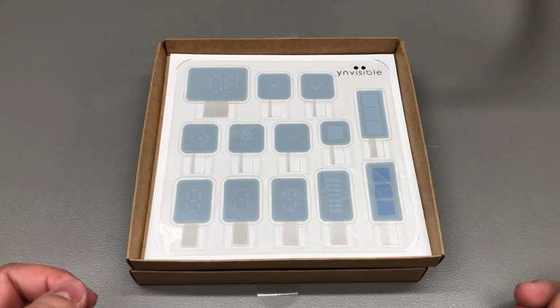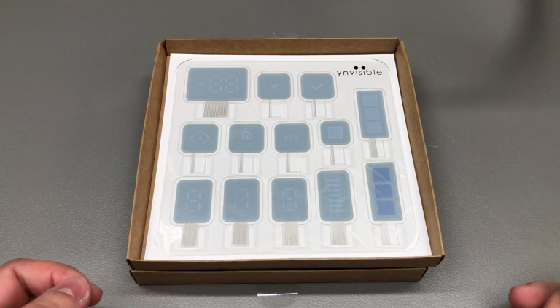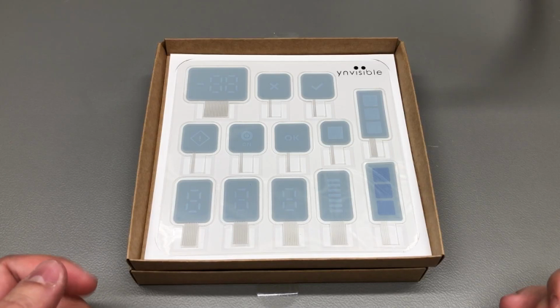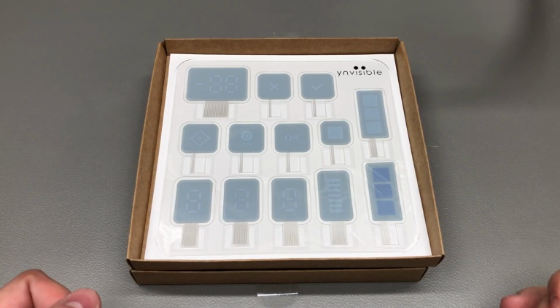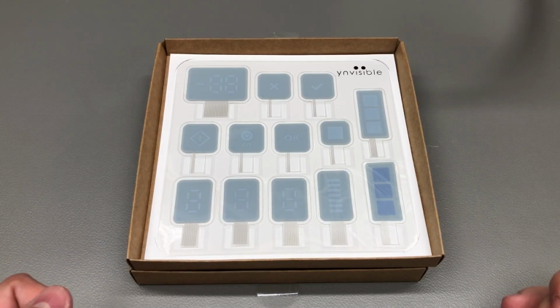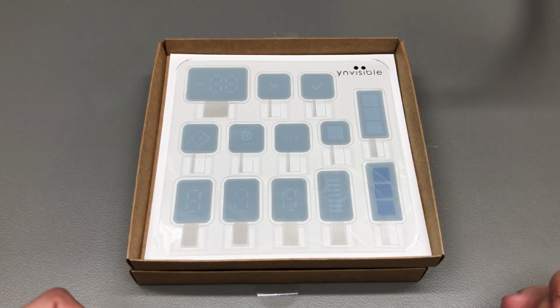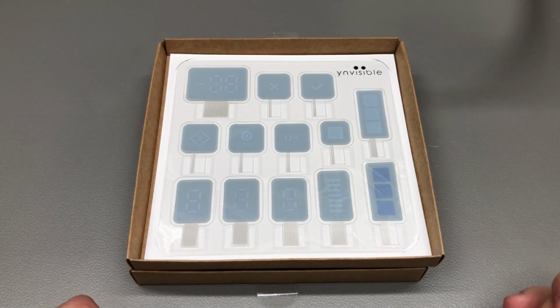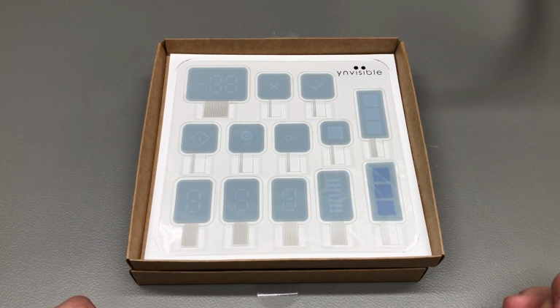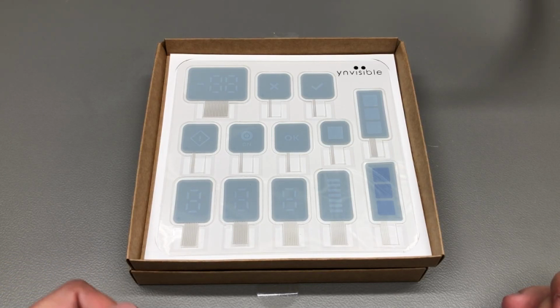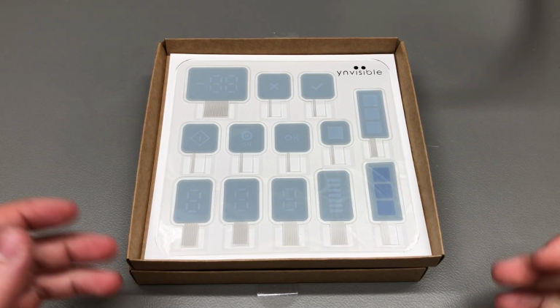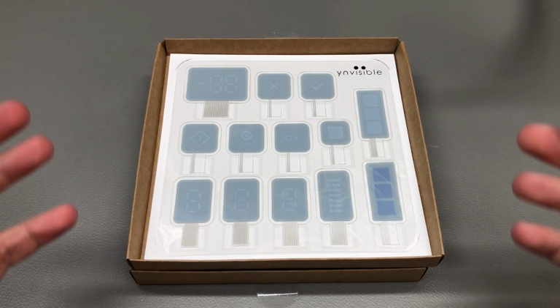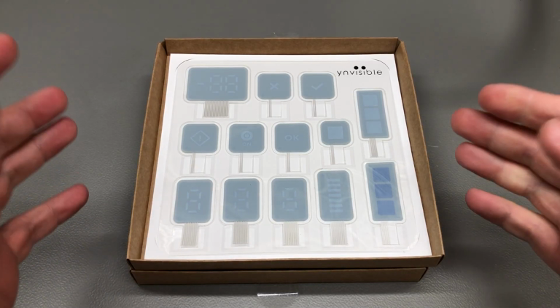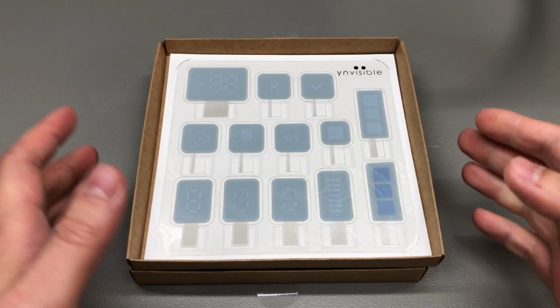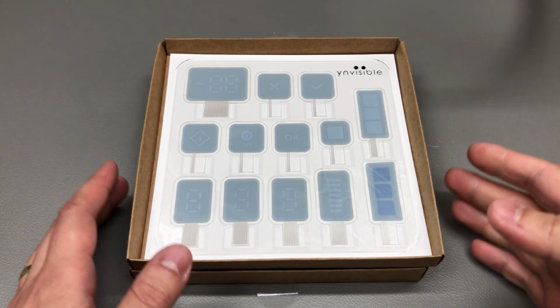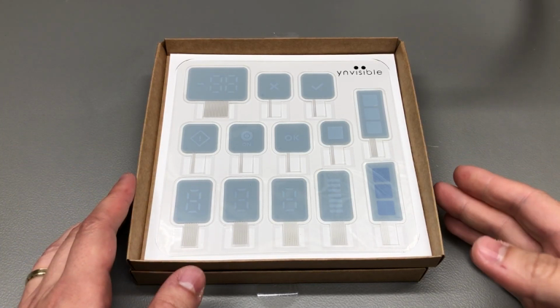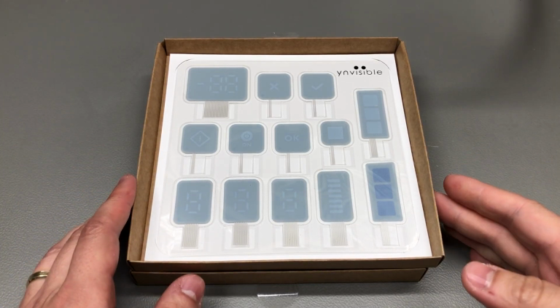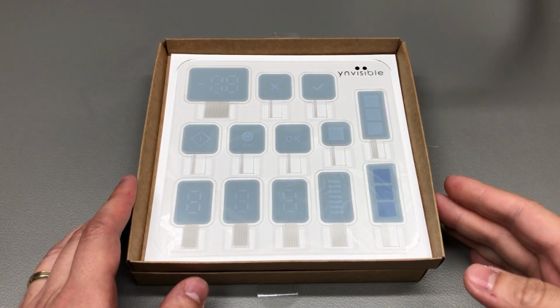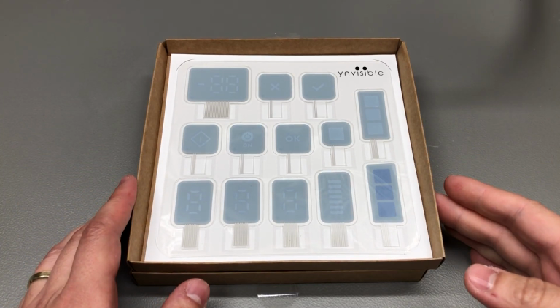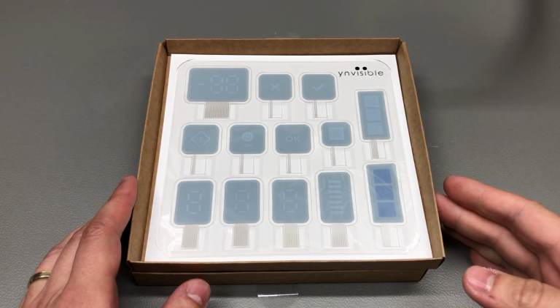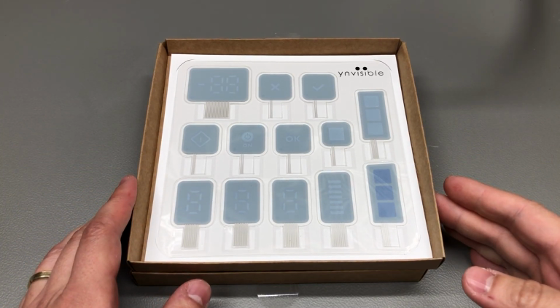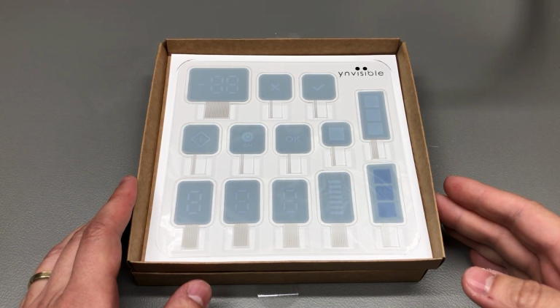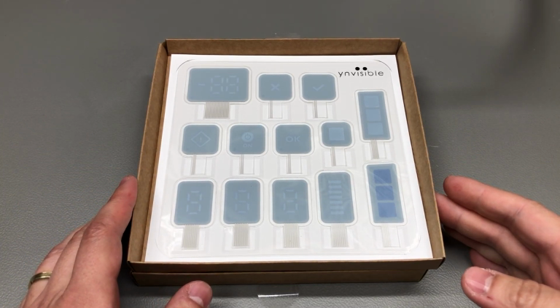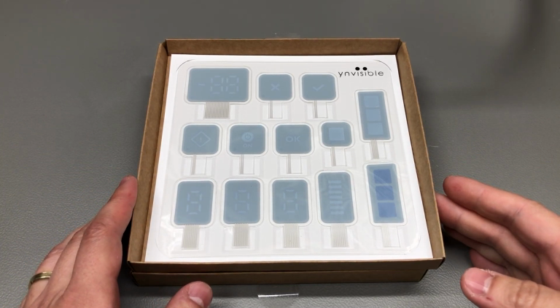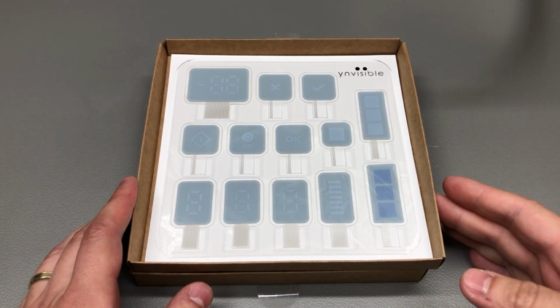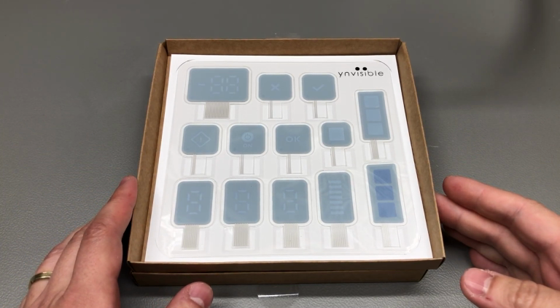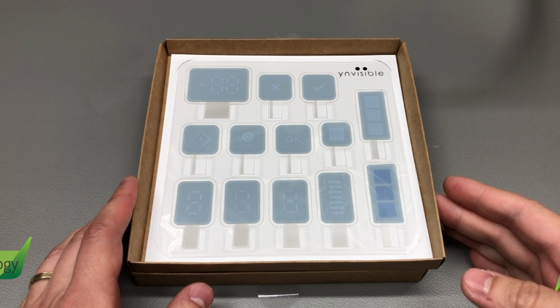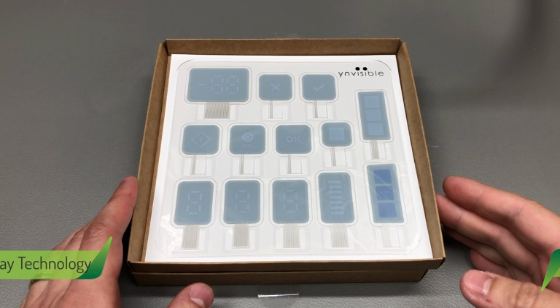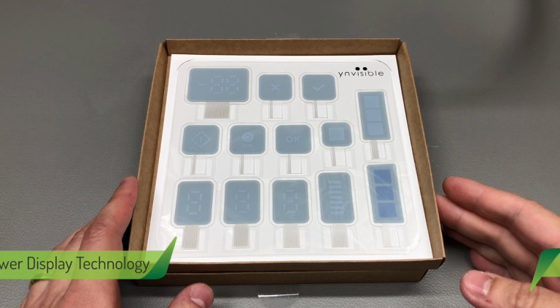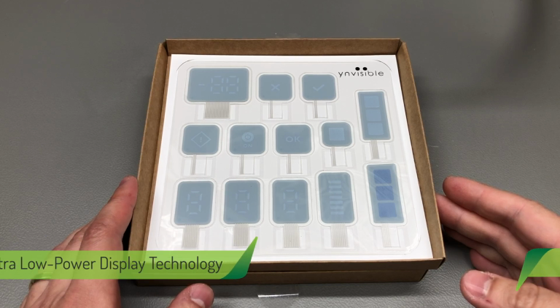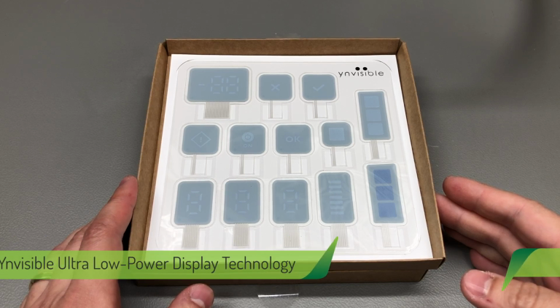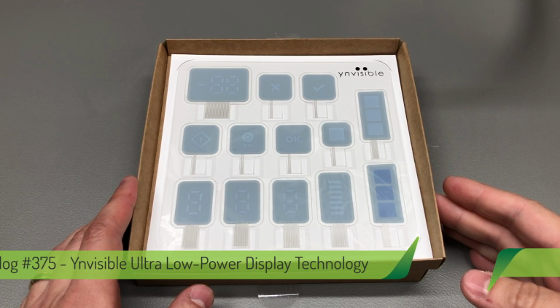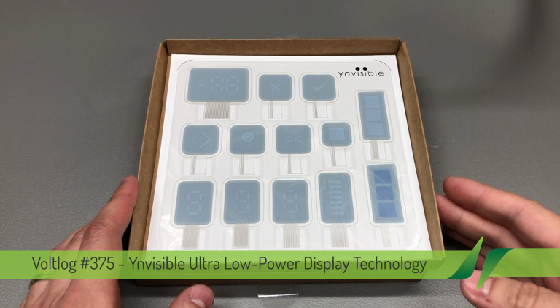Welcome to a new vlog. Today we're taking a look at some pretty interesting display technology.